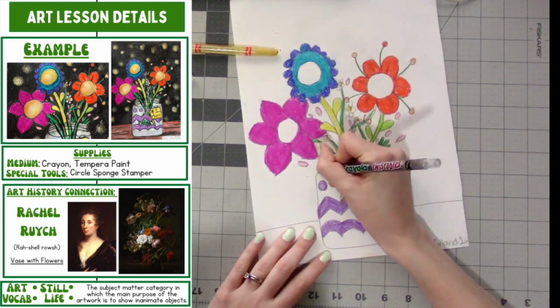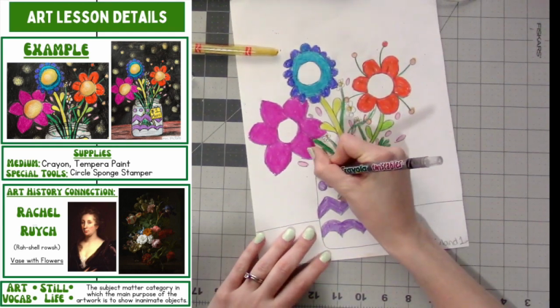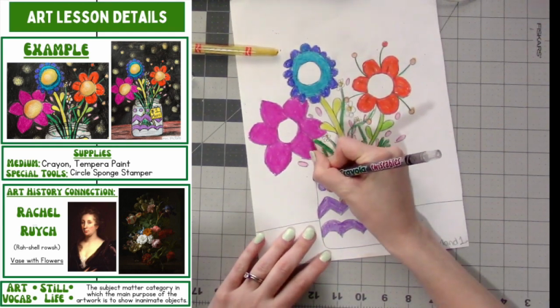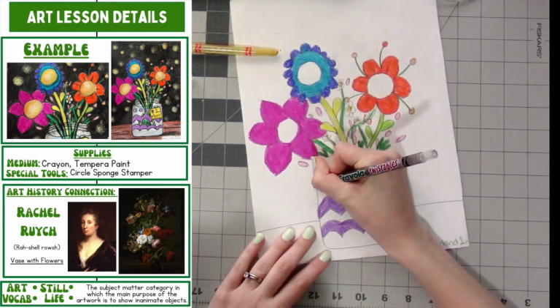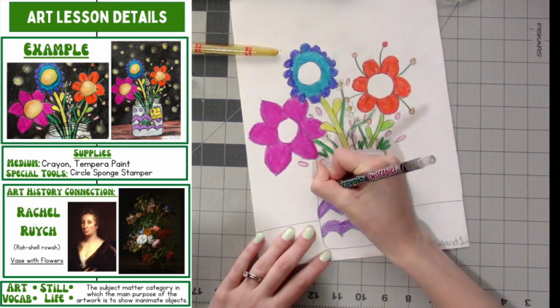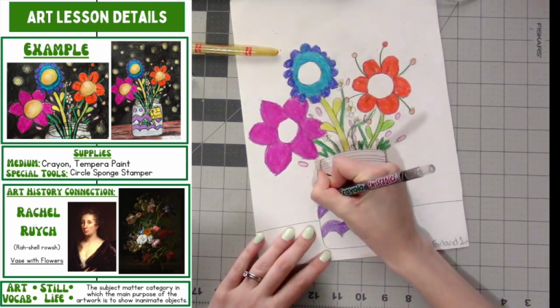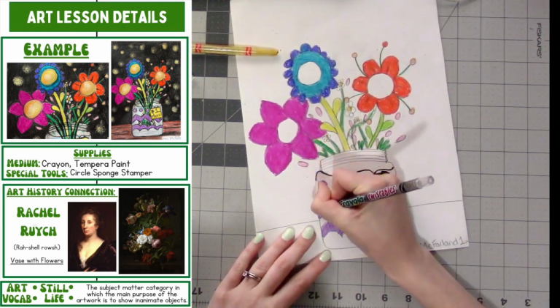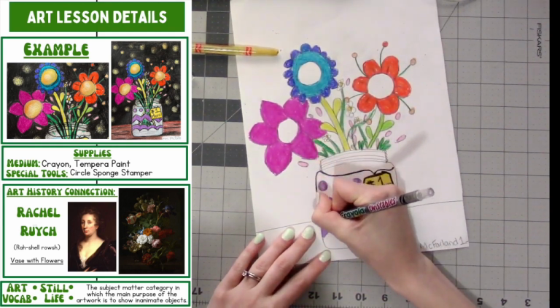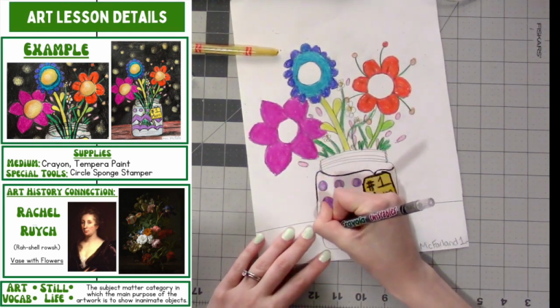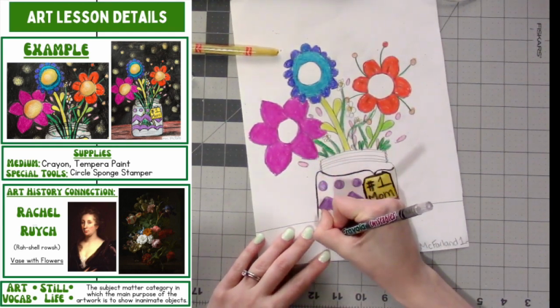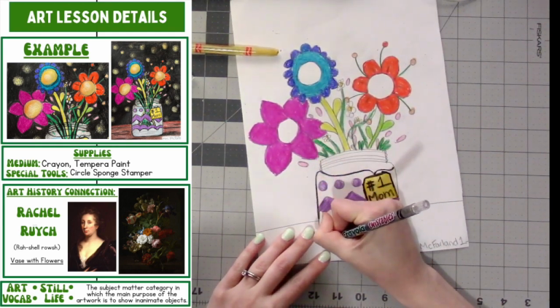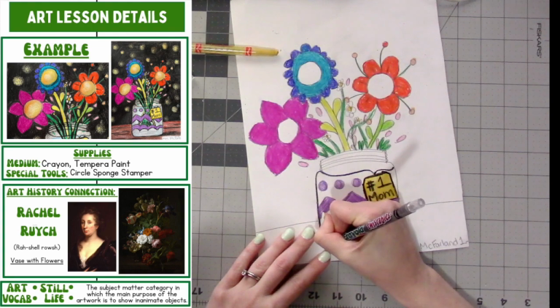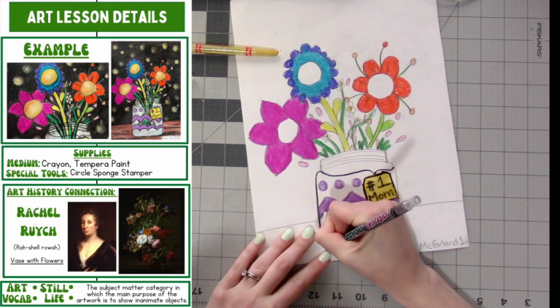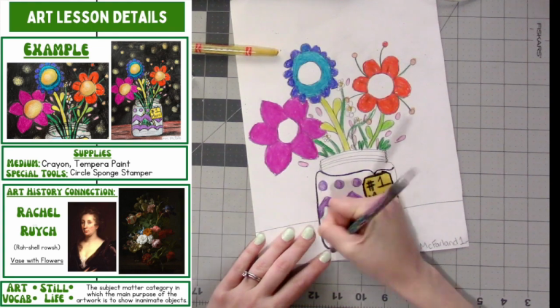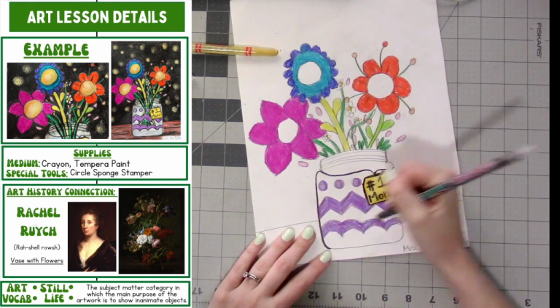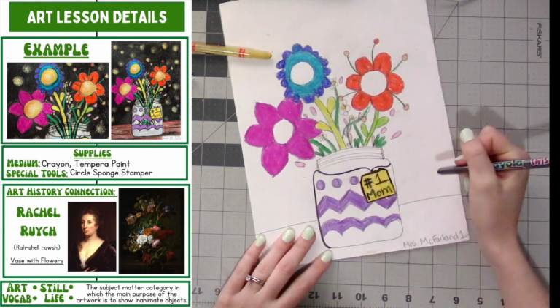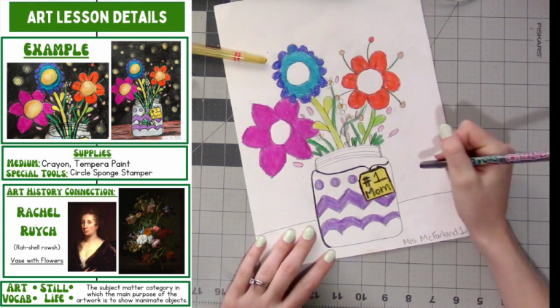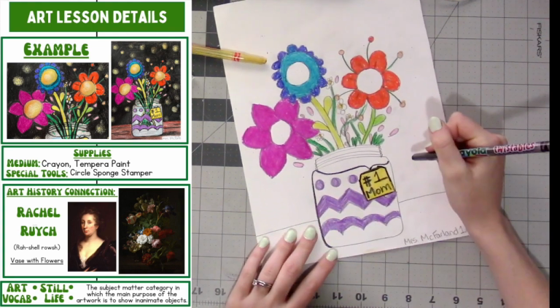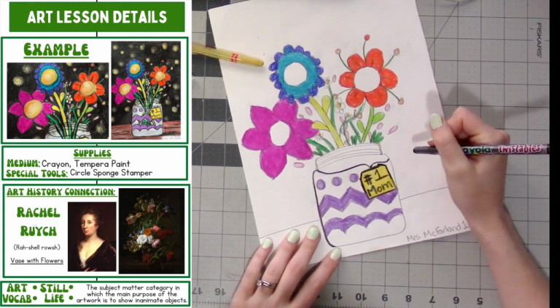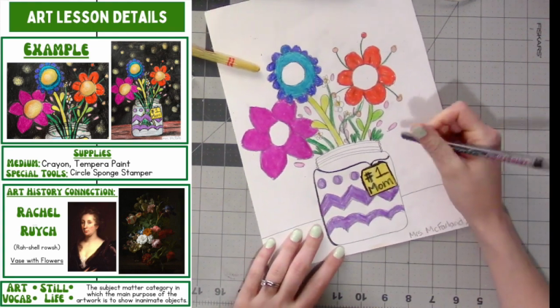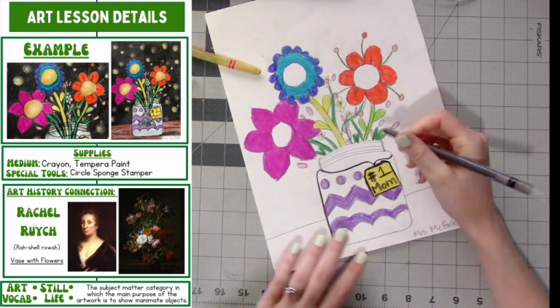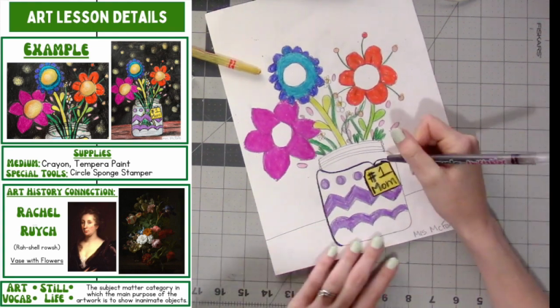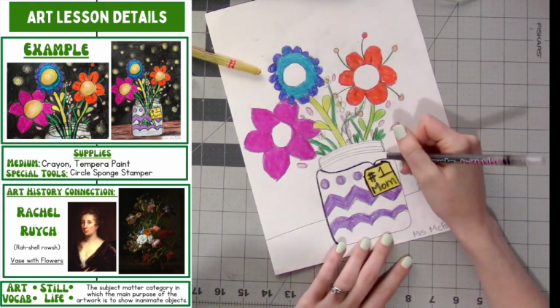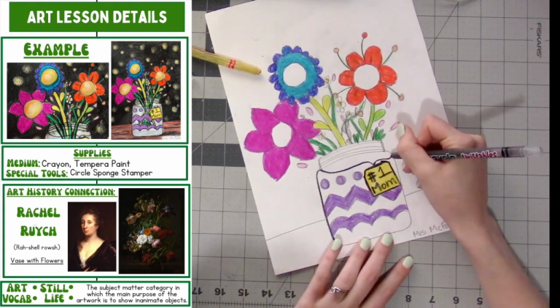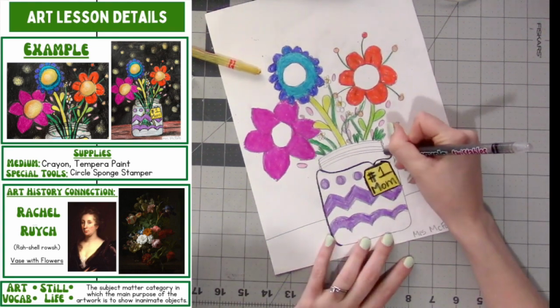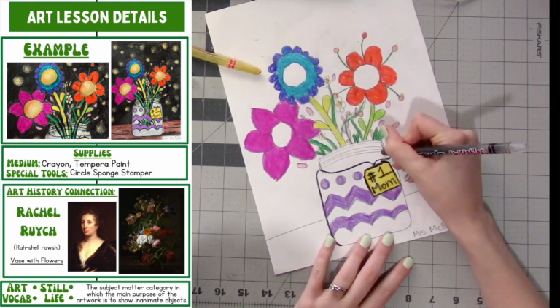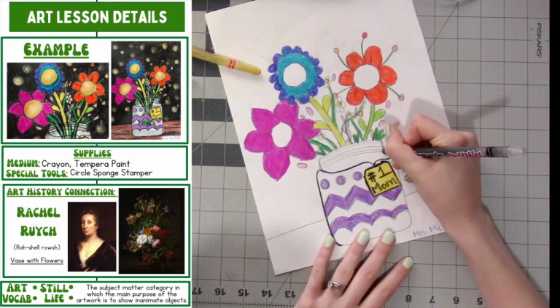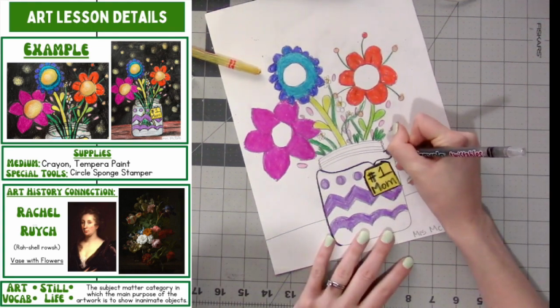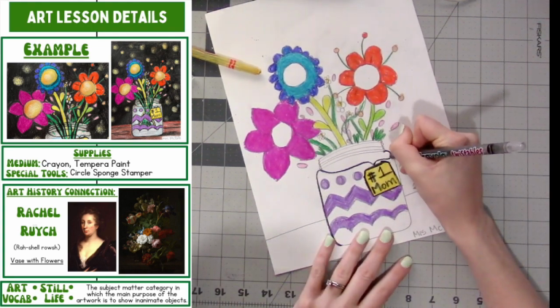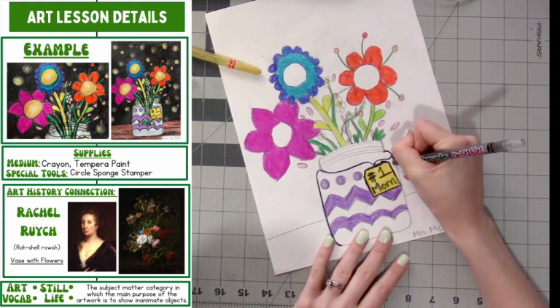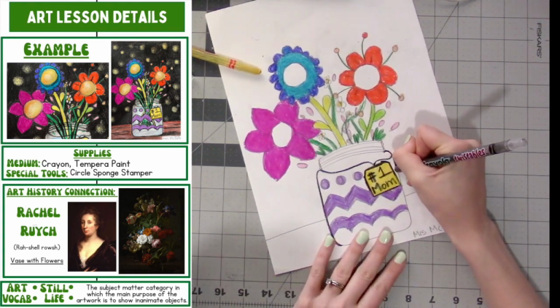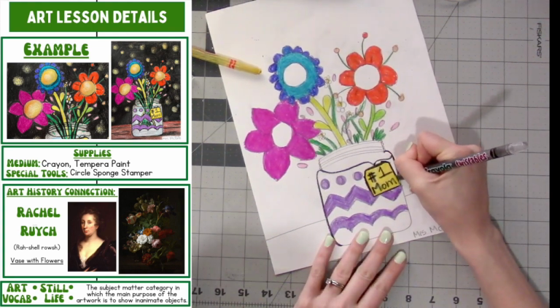If you want, you can outline the entire vase now with a black crayon.